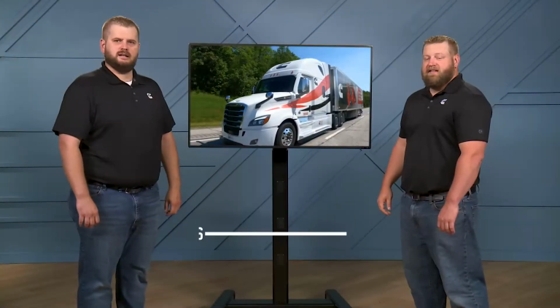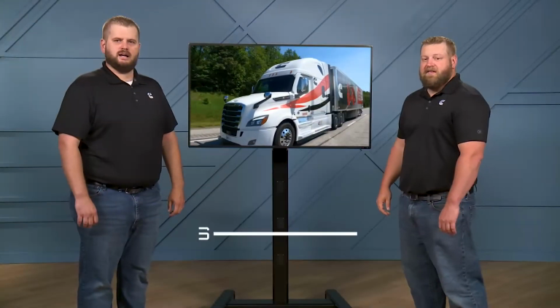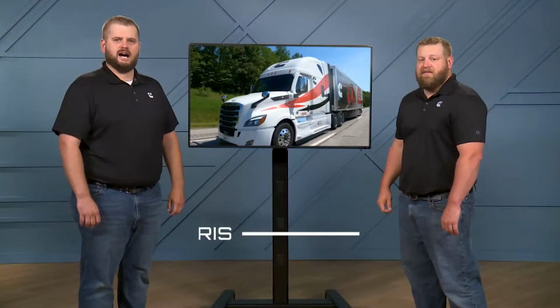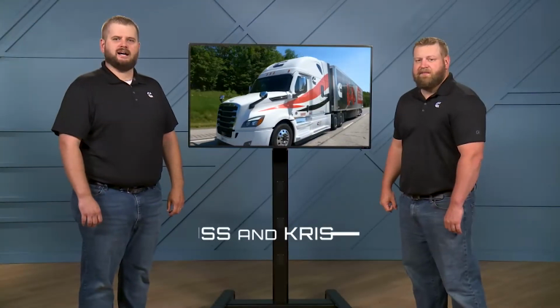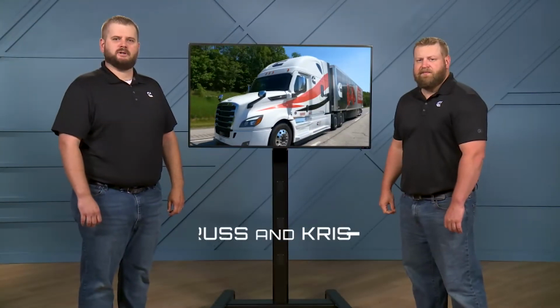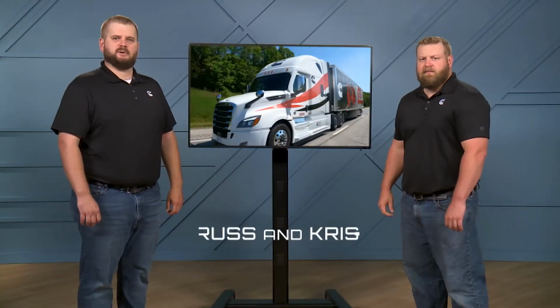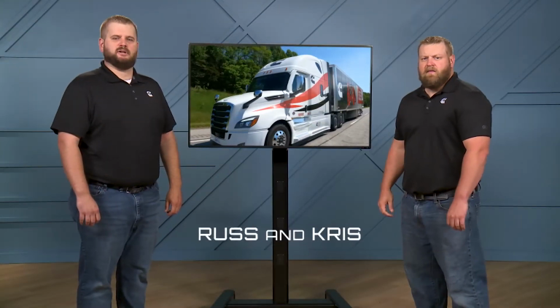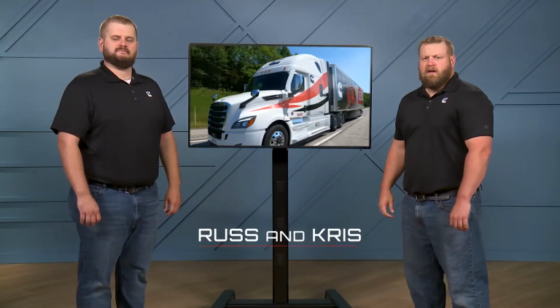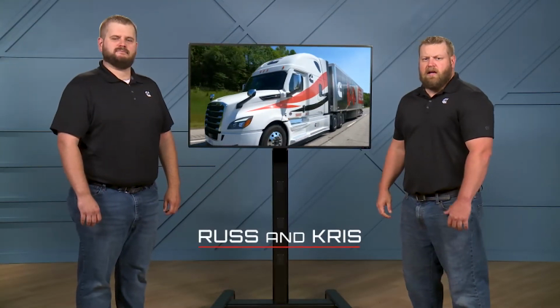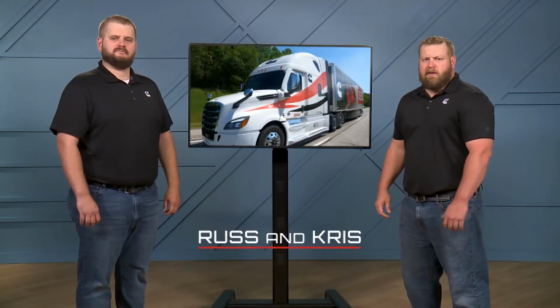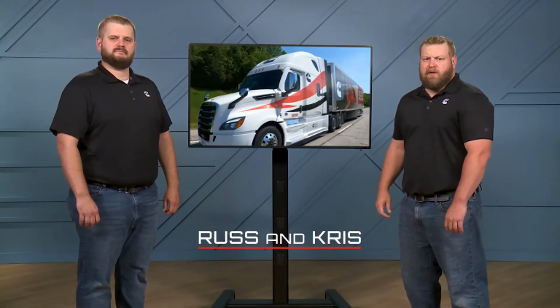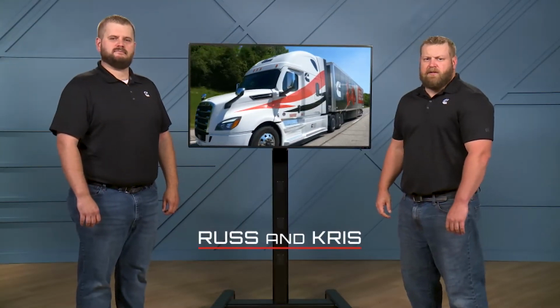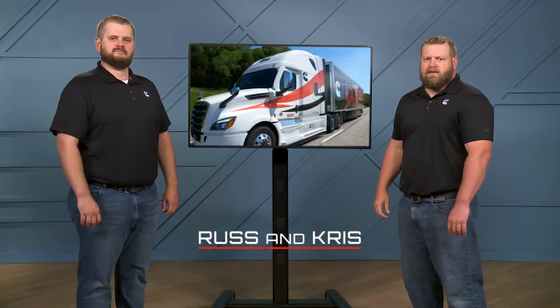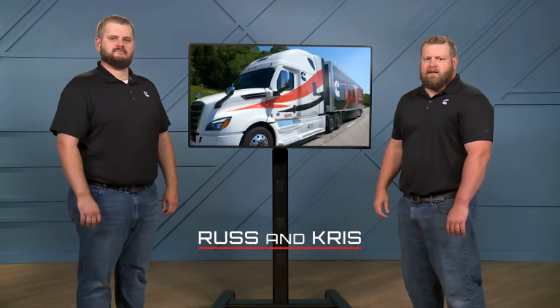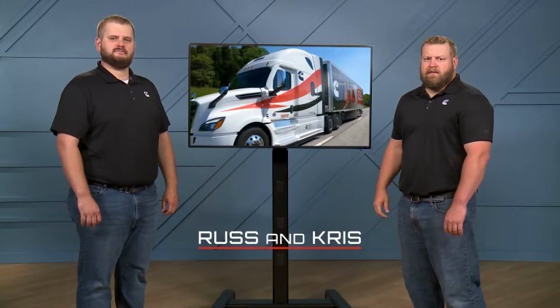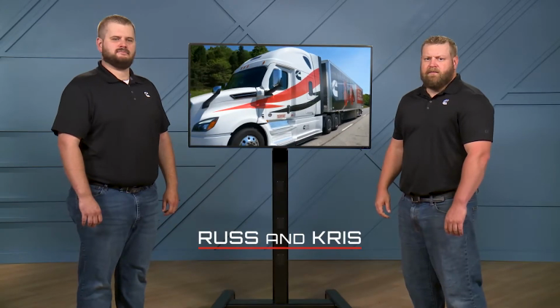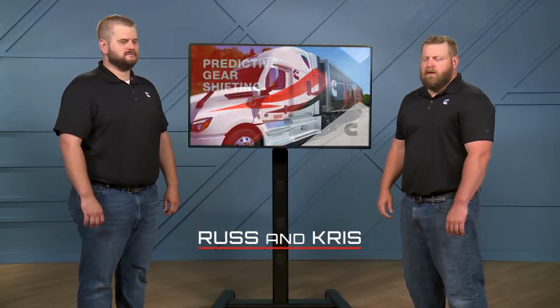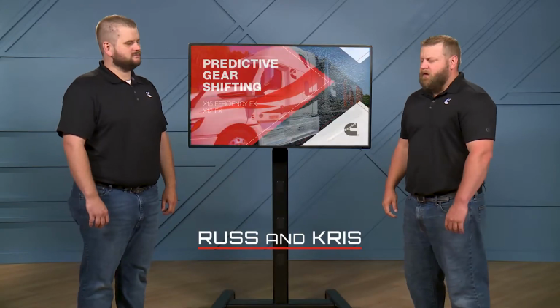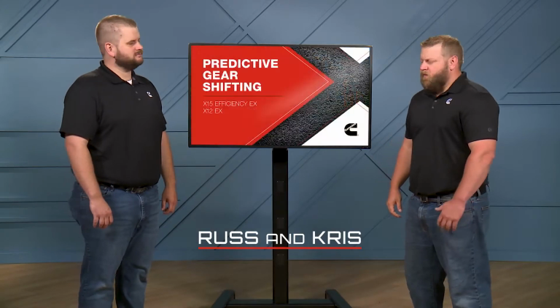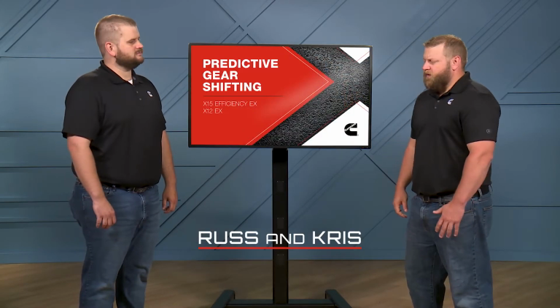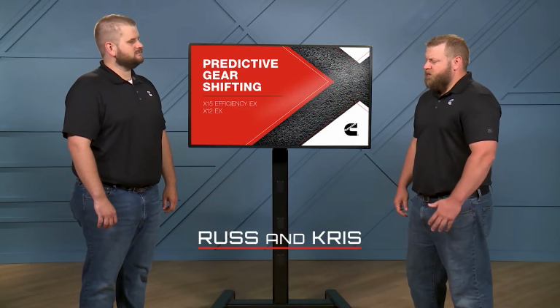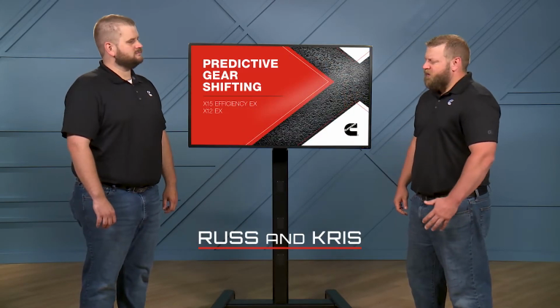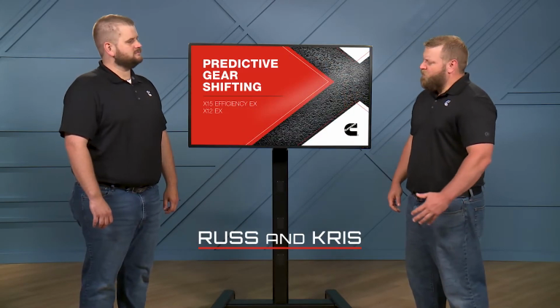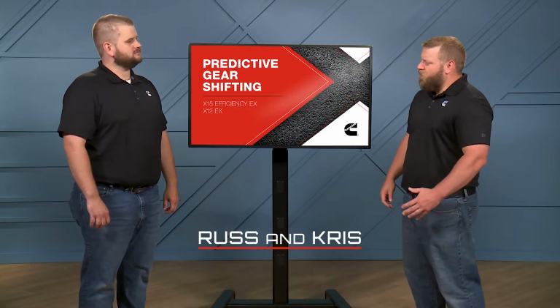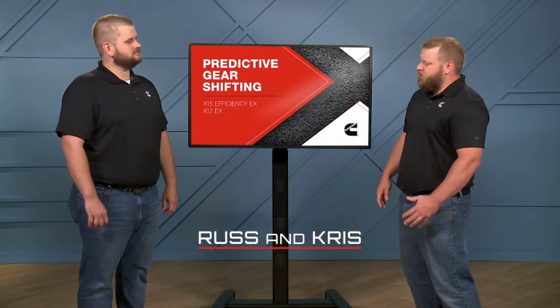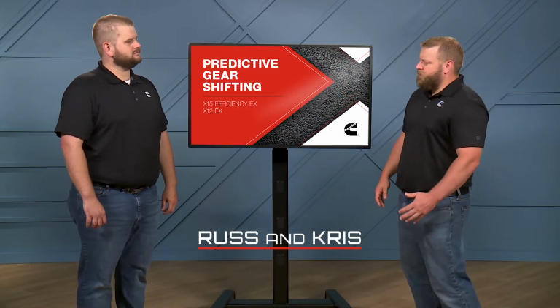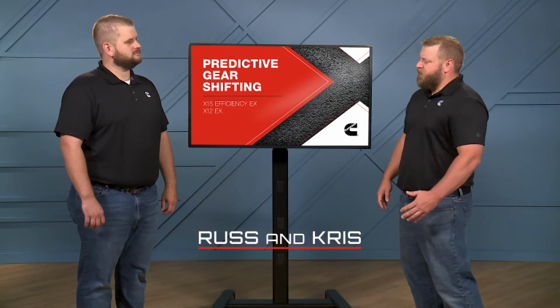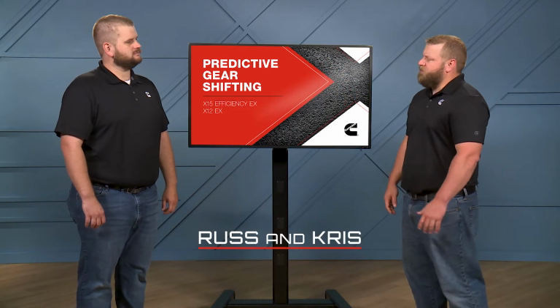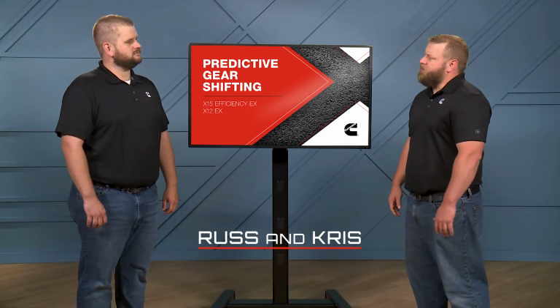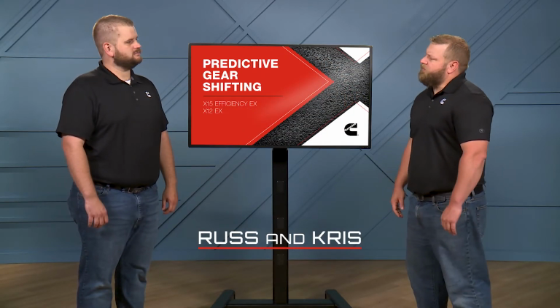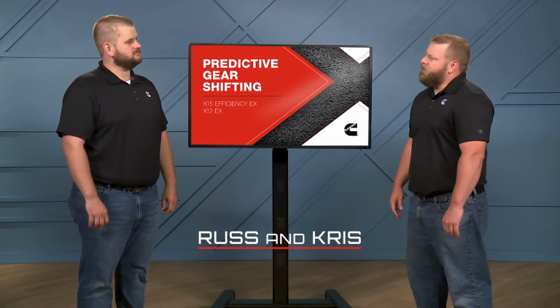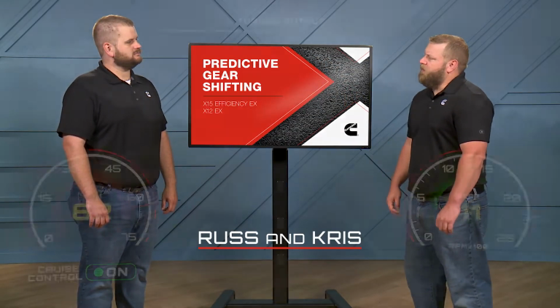I'm Russ Poling. And I'm Chris Tasnick. Russ, tell me, what does predictive gear shifting do?